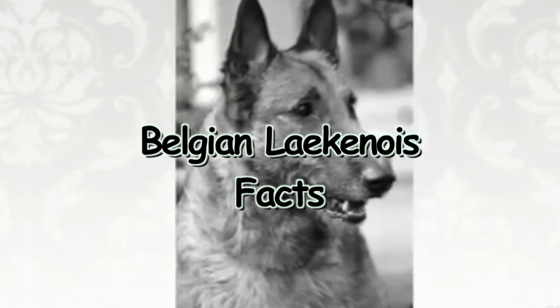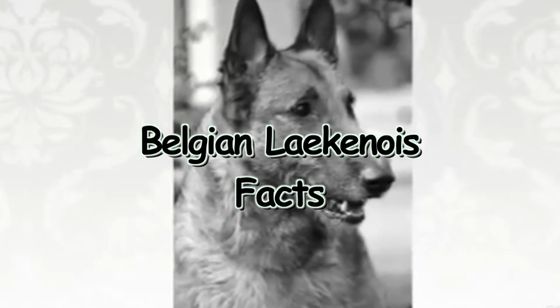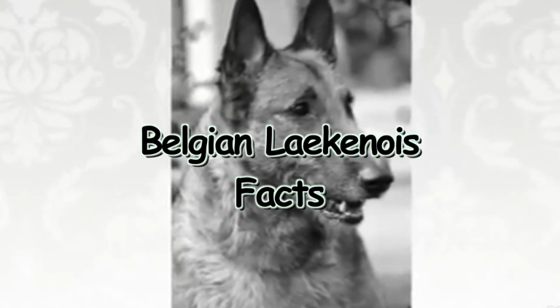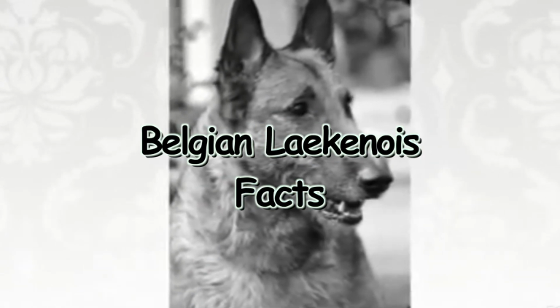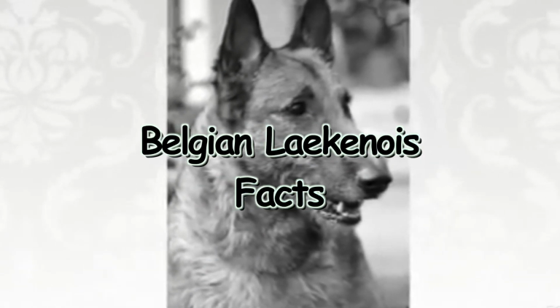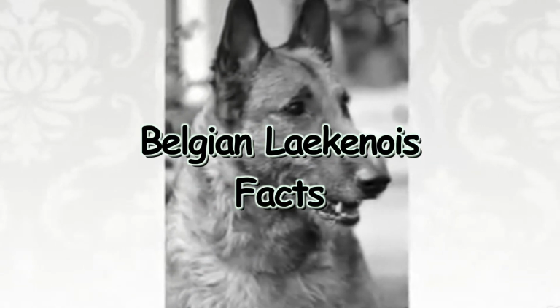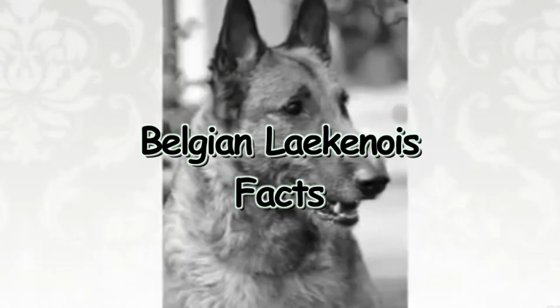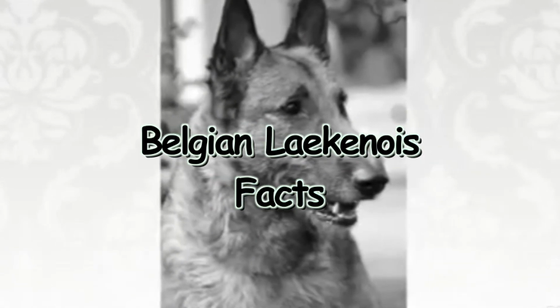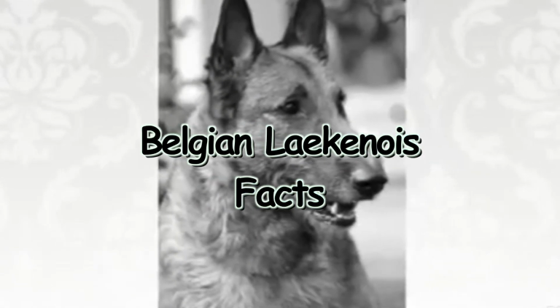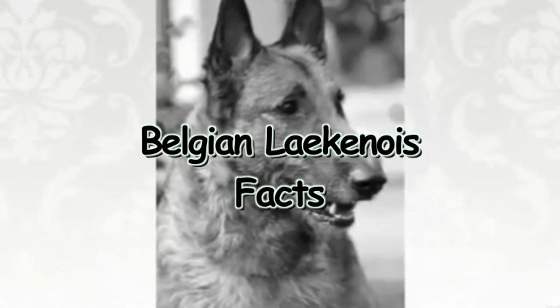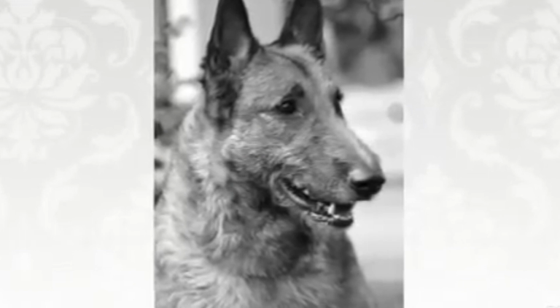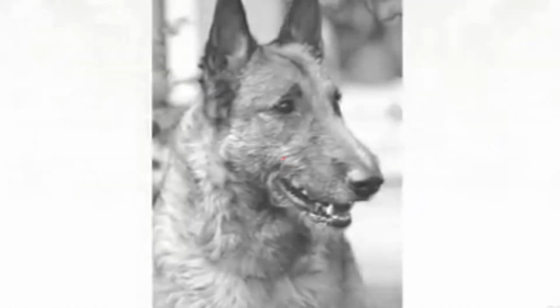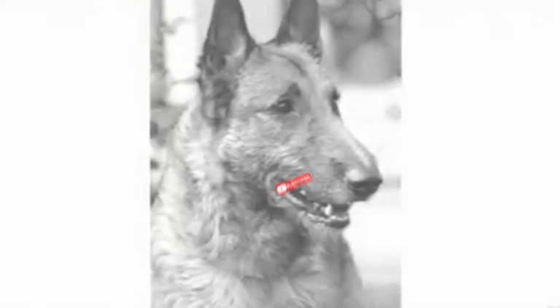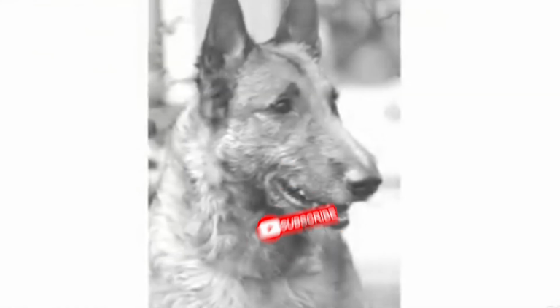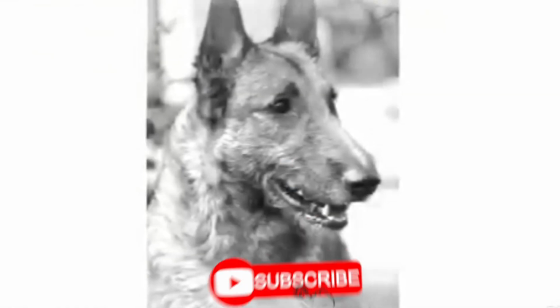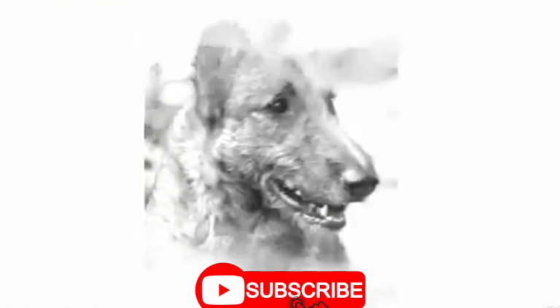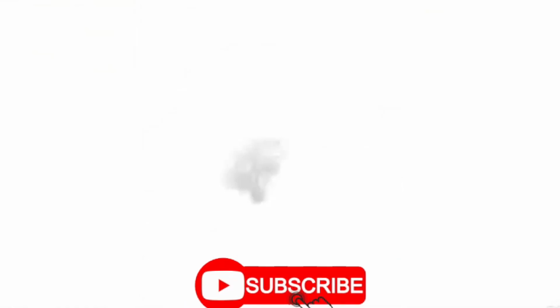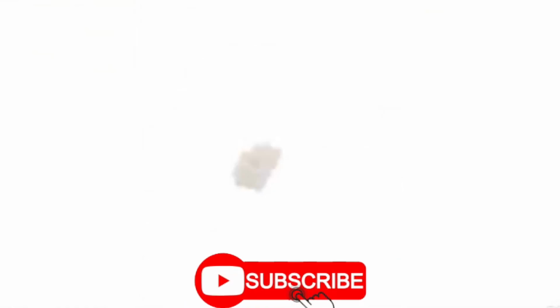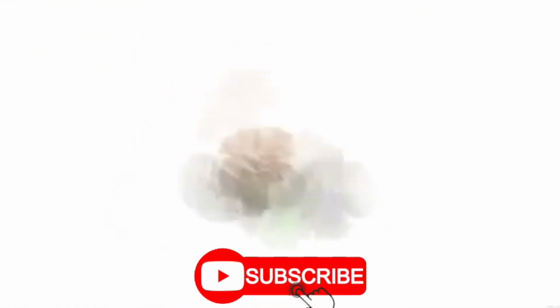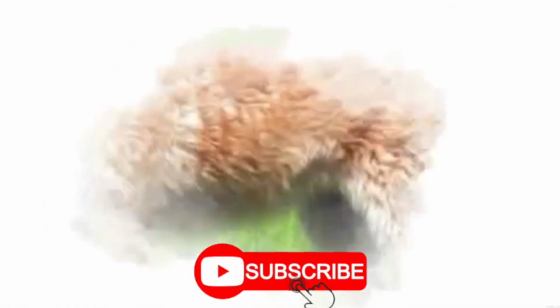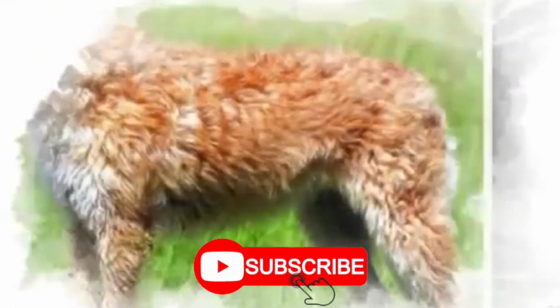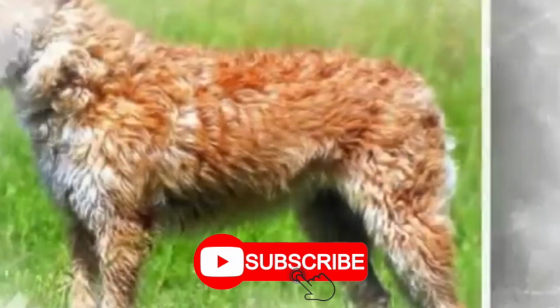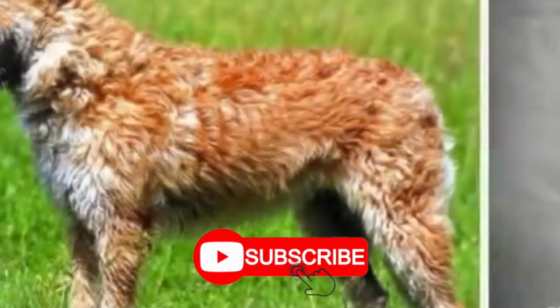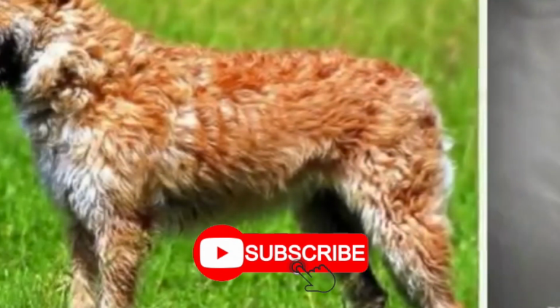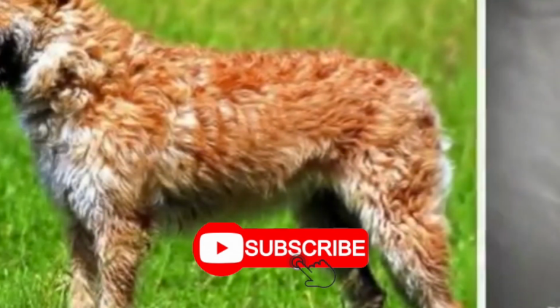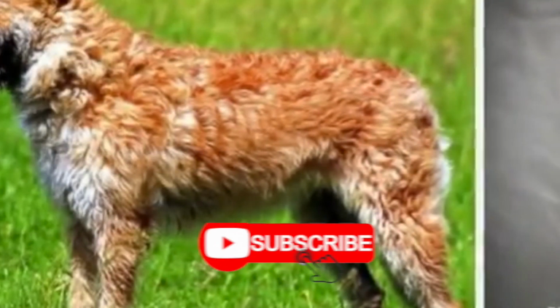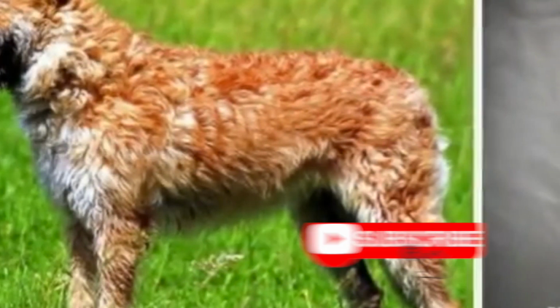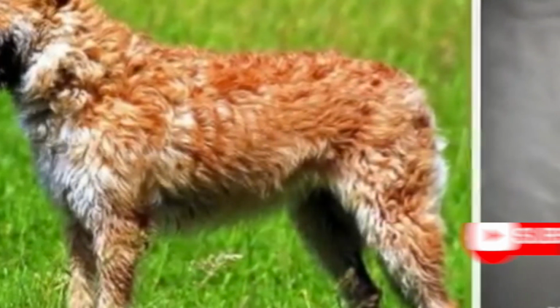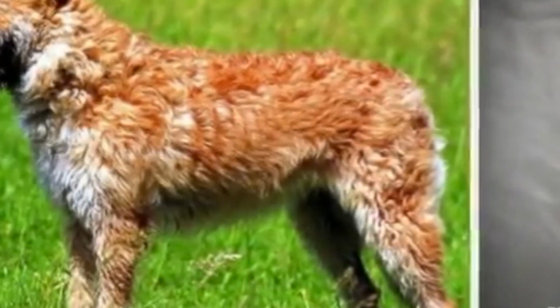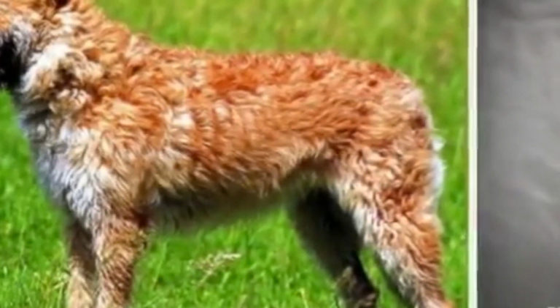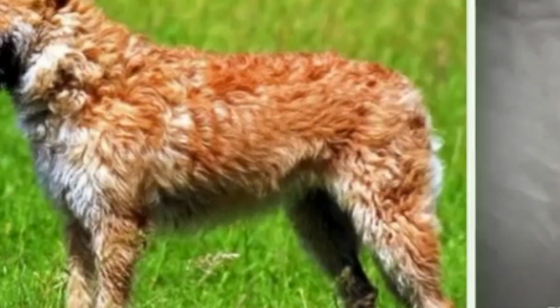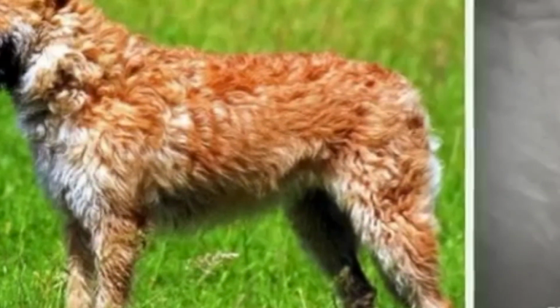If you're new to the channel, be sure to like, comment, and subscribe, and turn on that post notification bell so you'll be the first to get these videos when they drop.